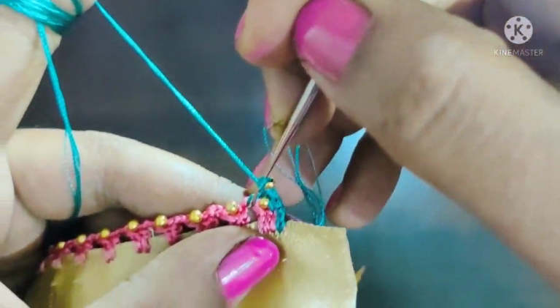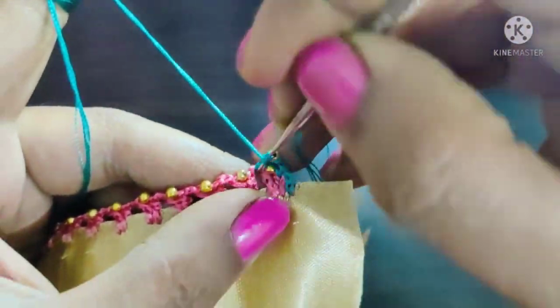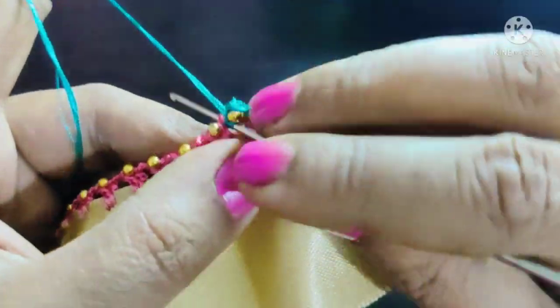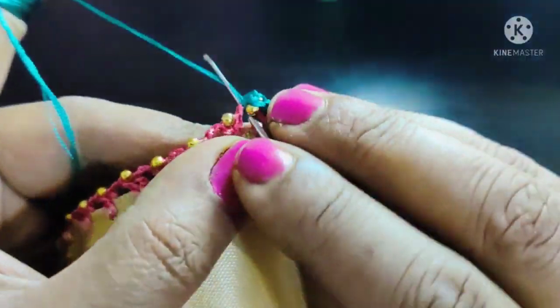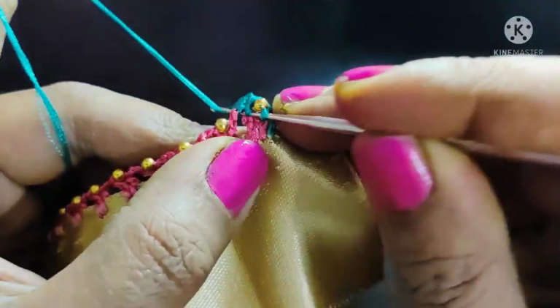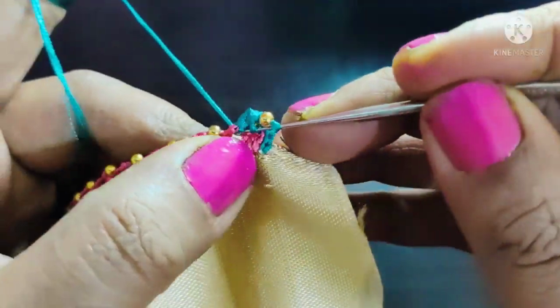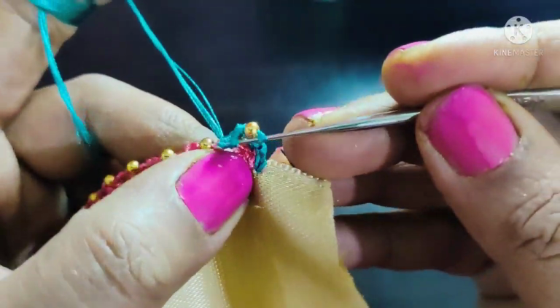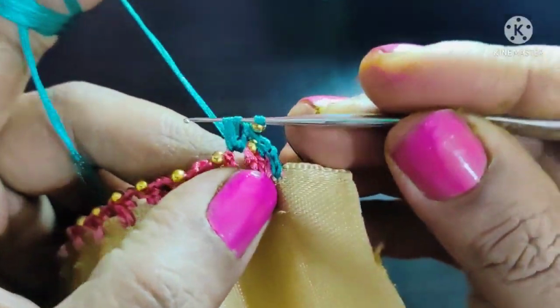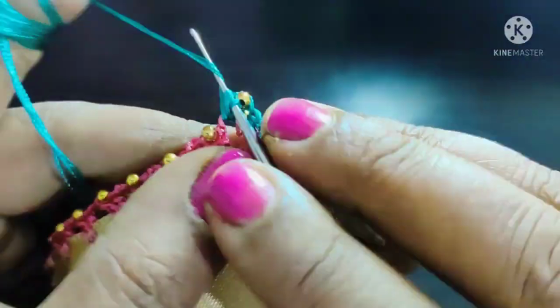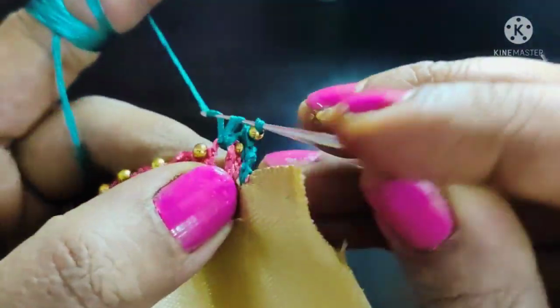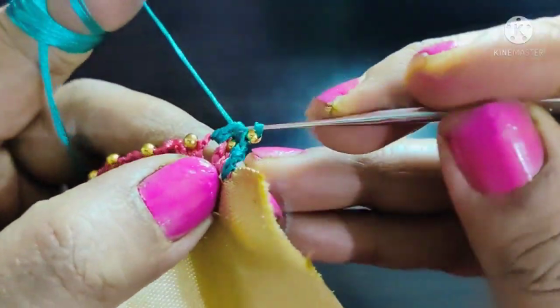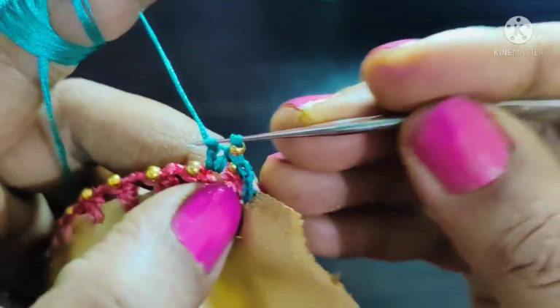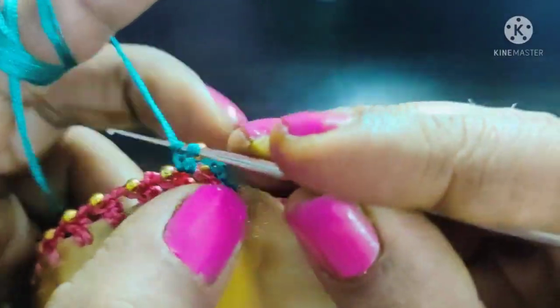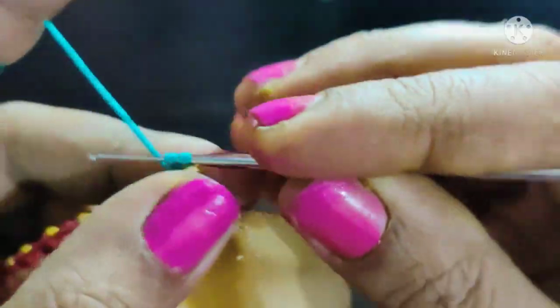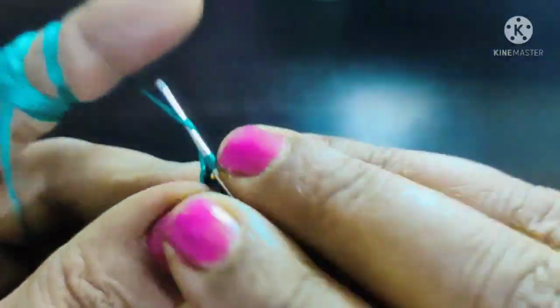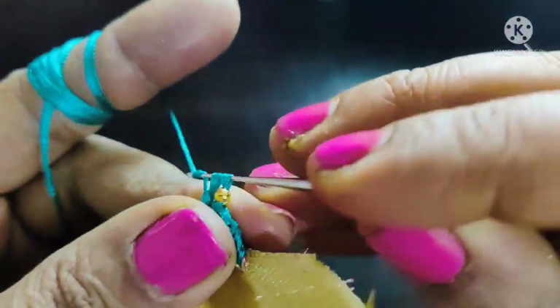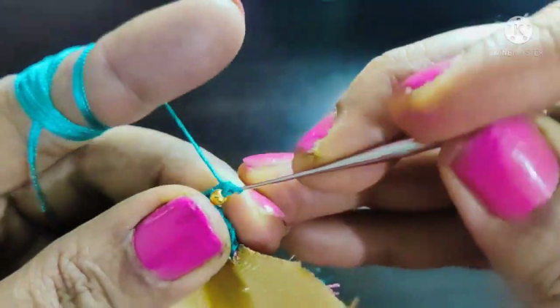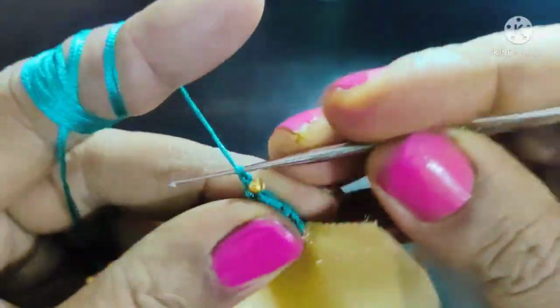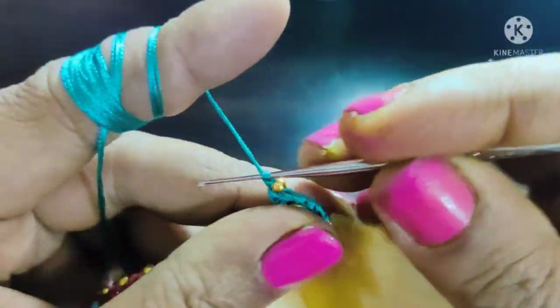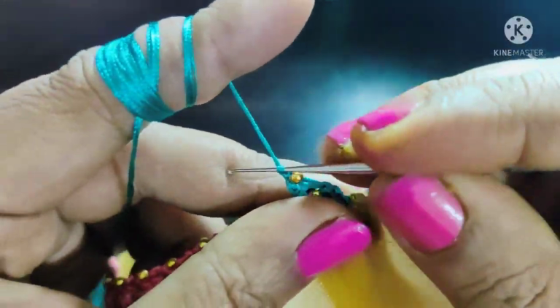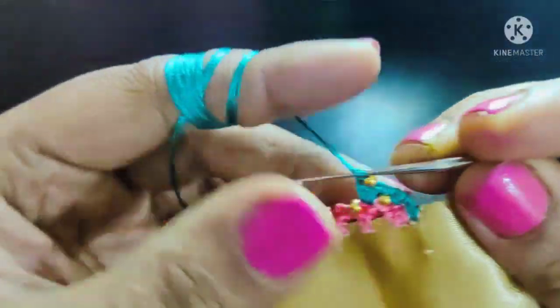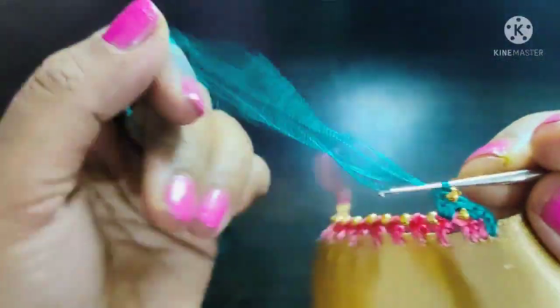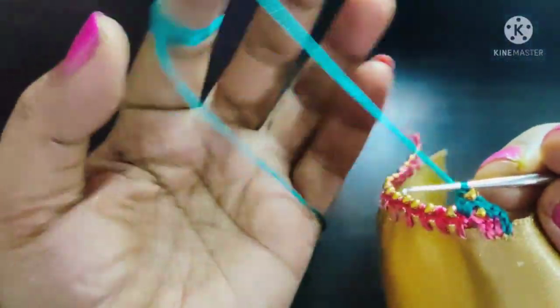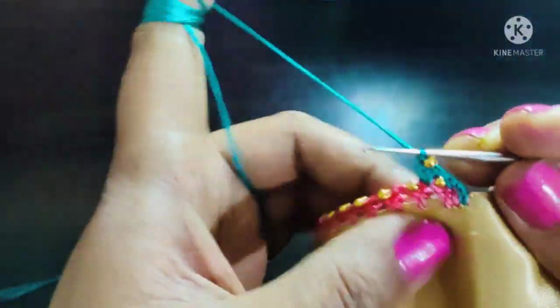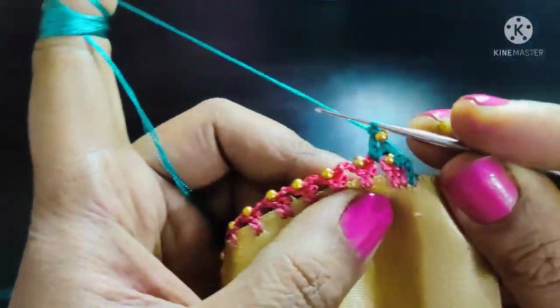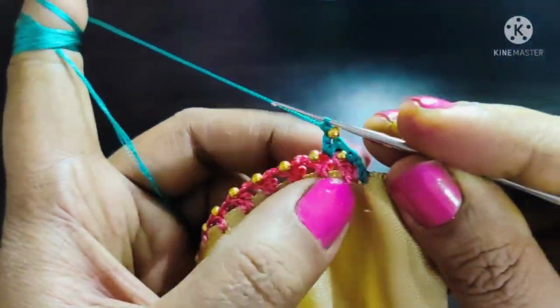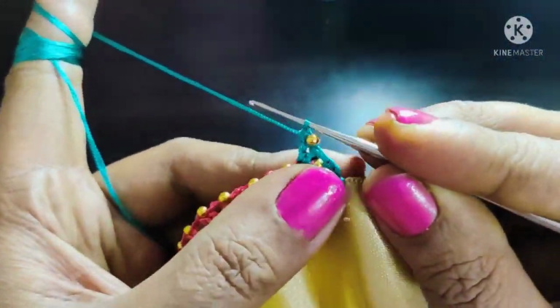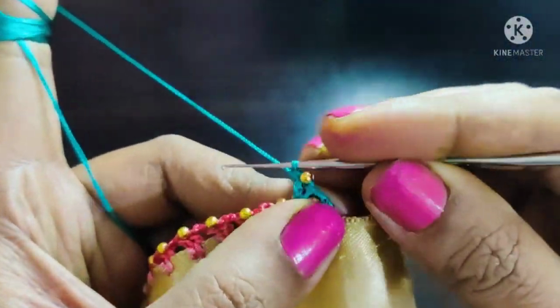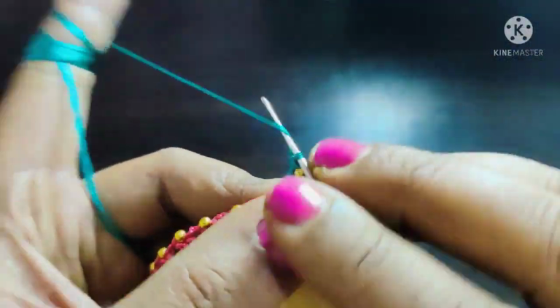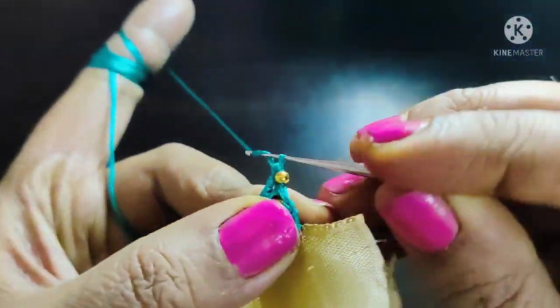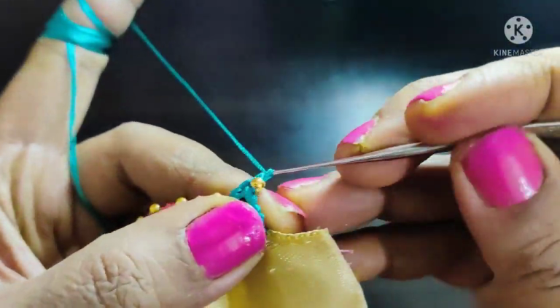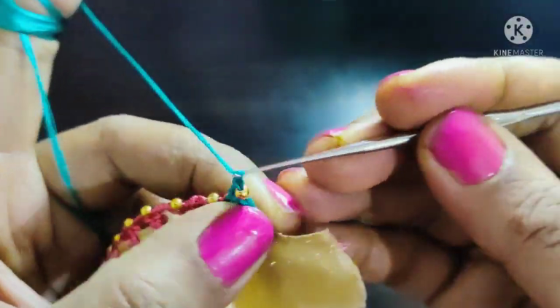First step, second step — same way. The beads are made.